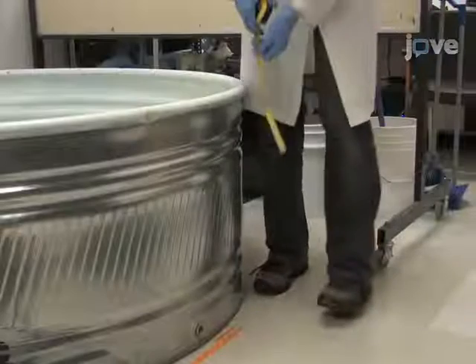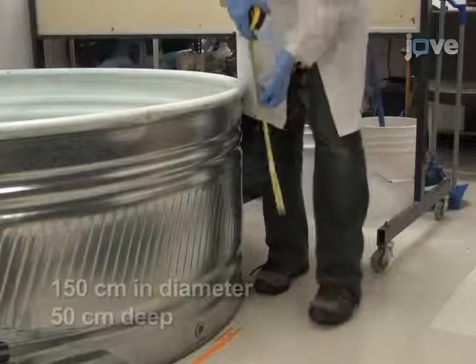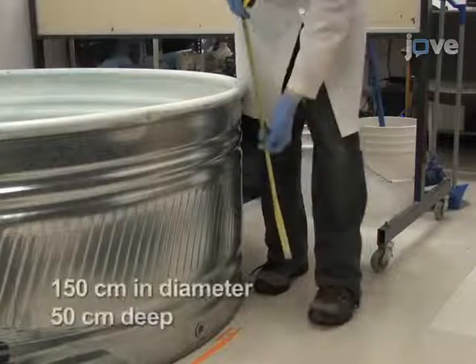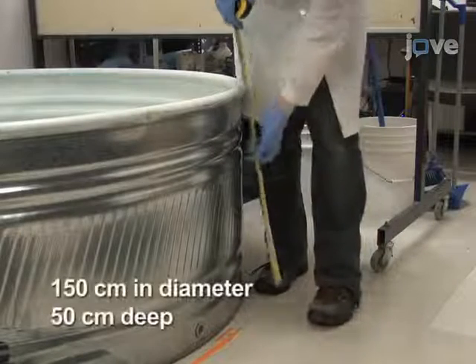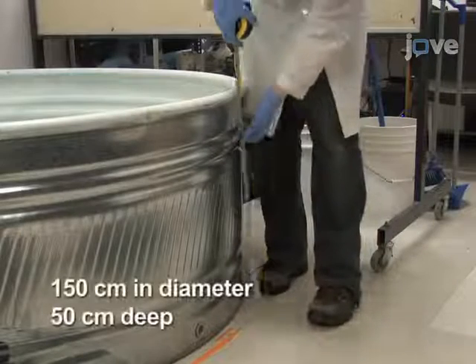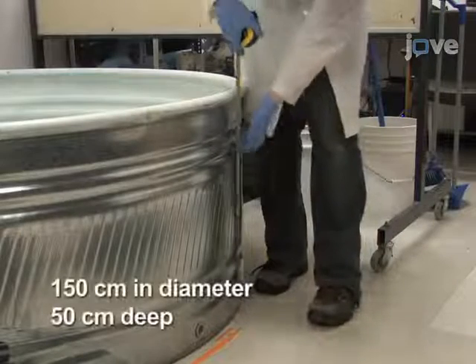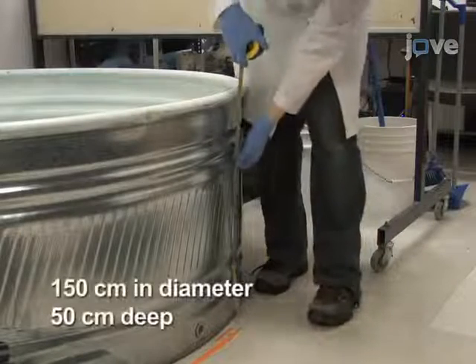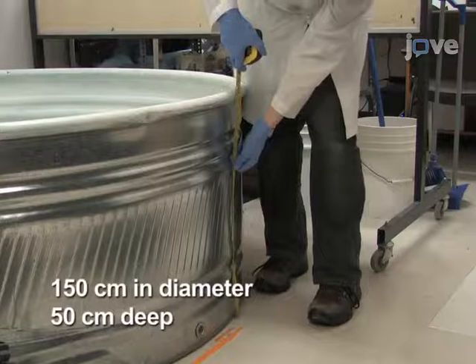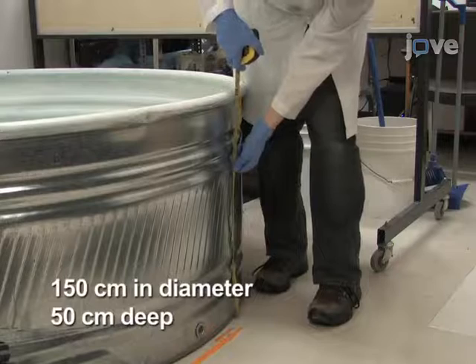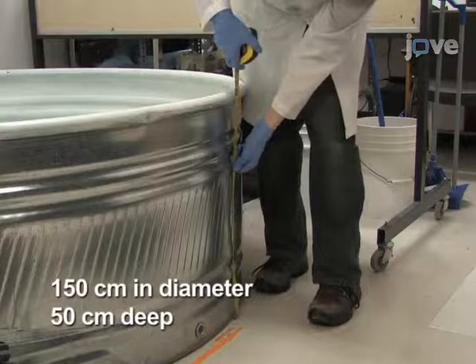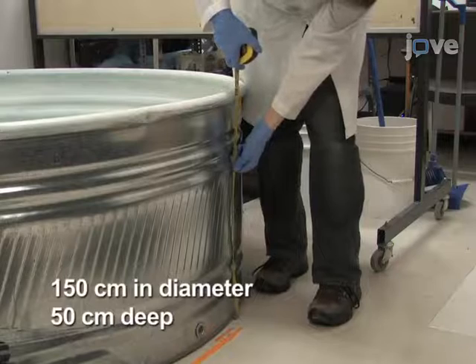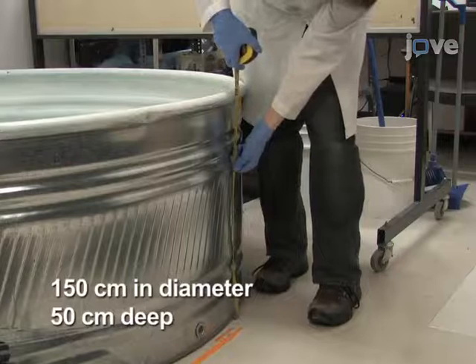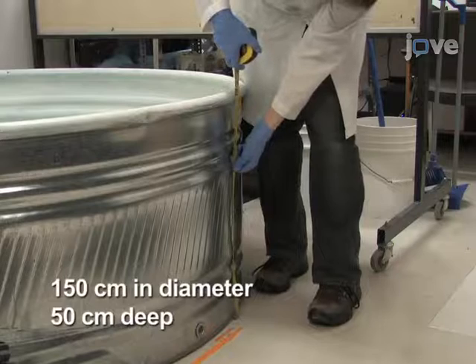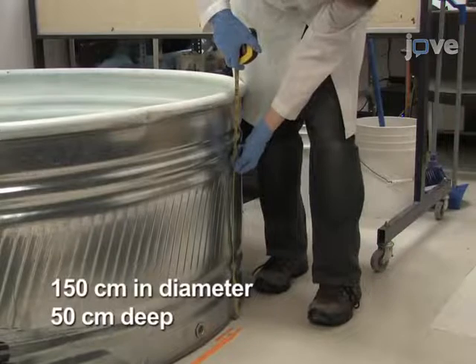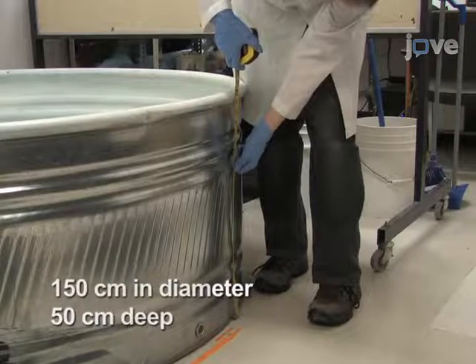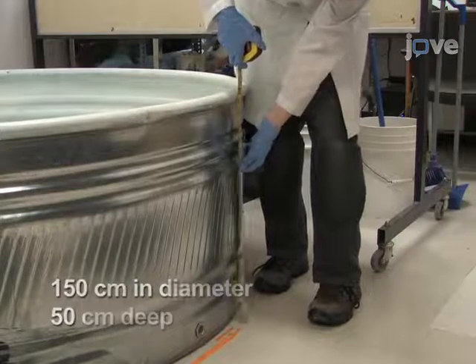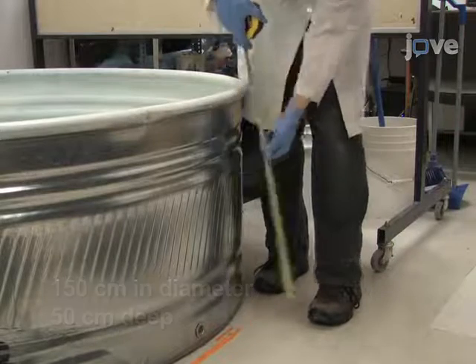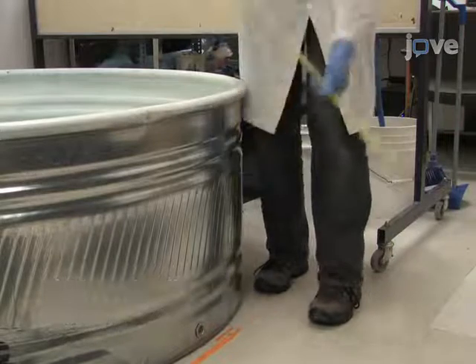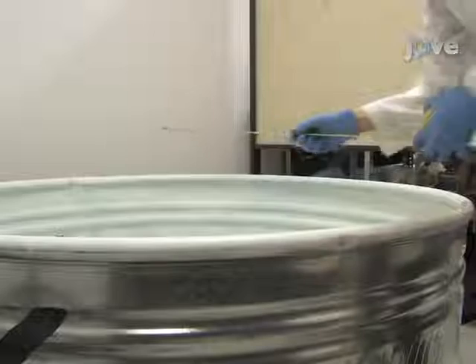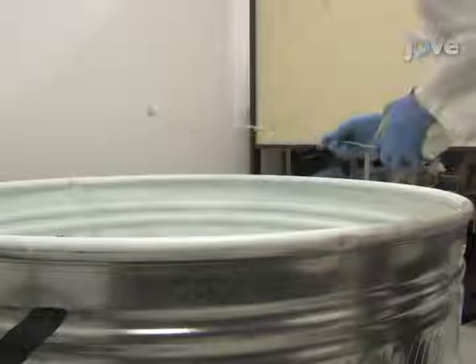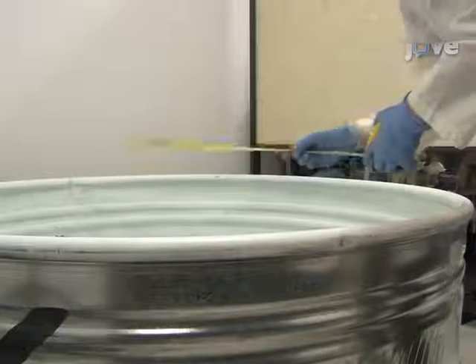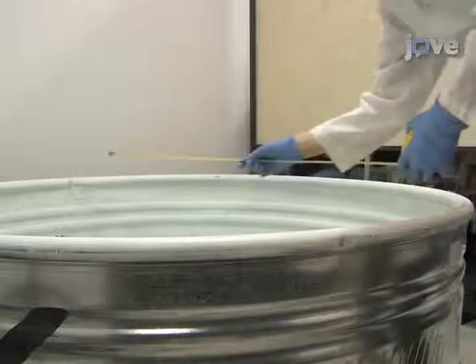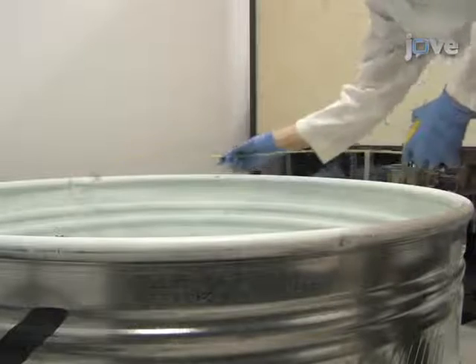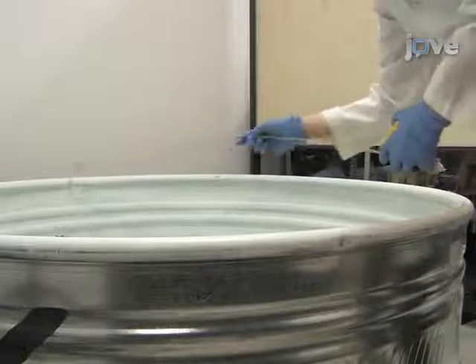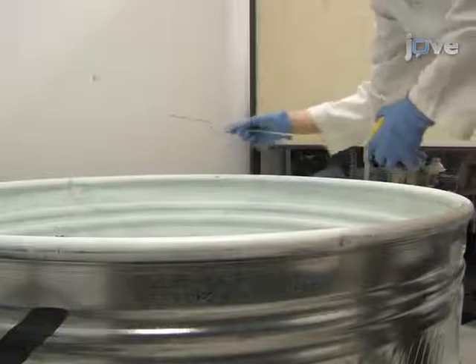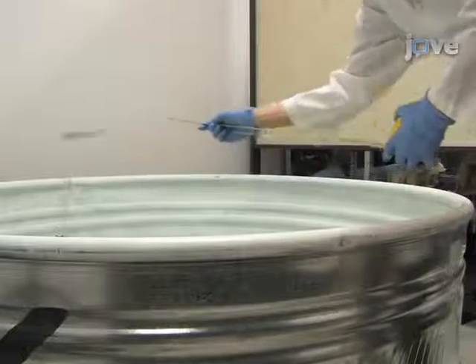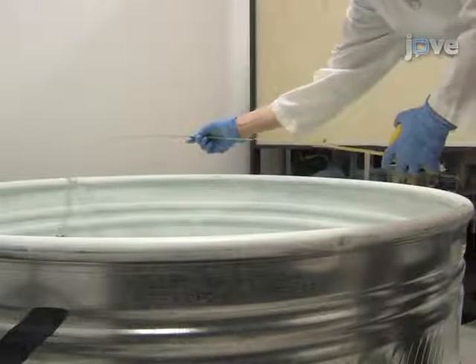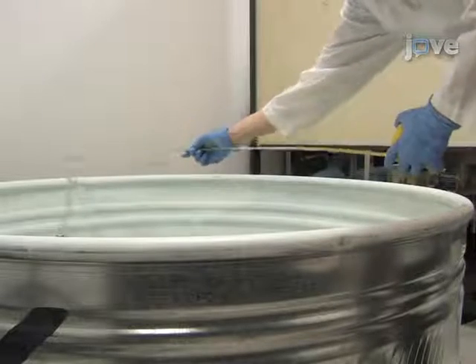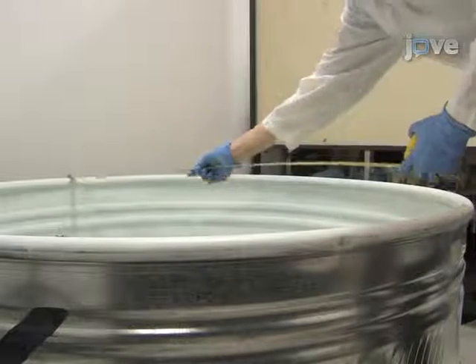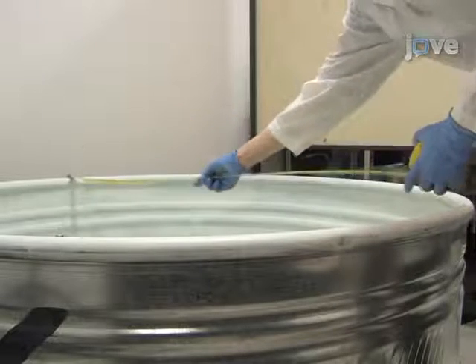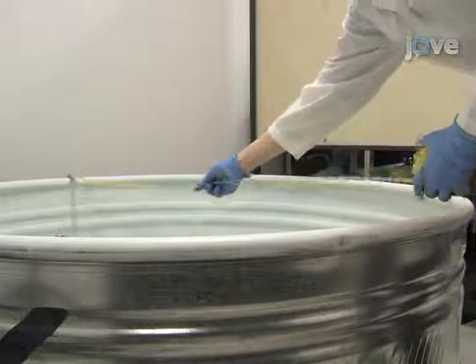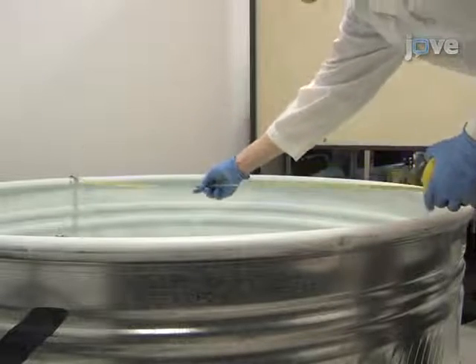First, secure a circular pool. If the experimental mice are black, use a white pool, and if mice are white, use a black pool.